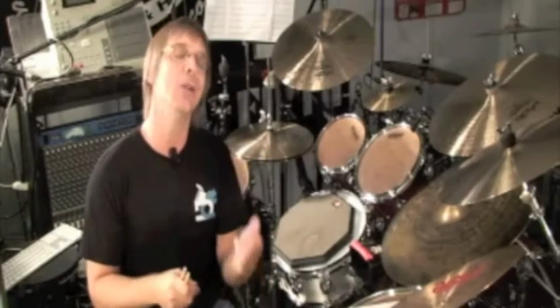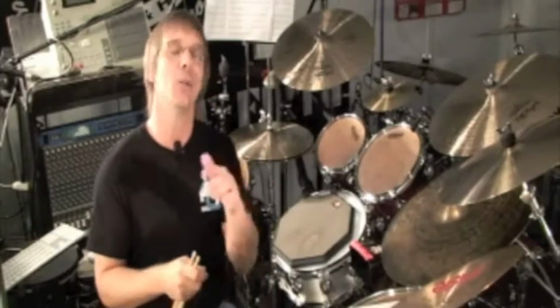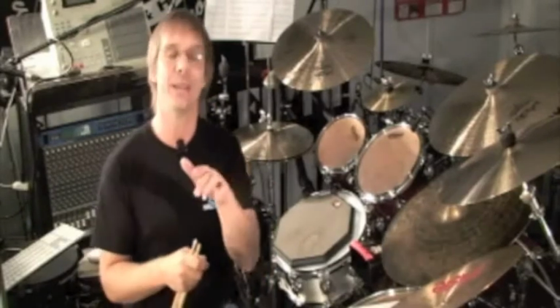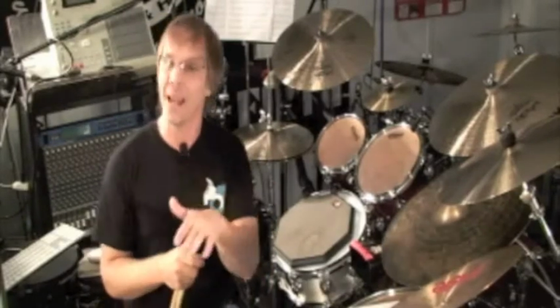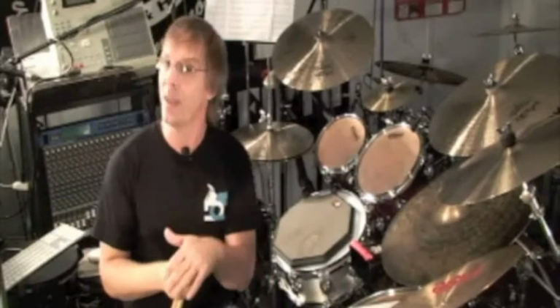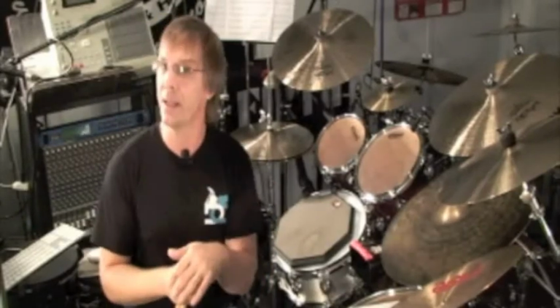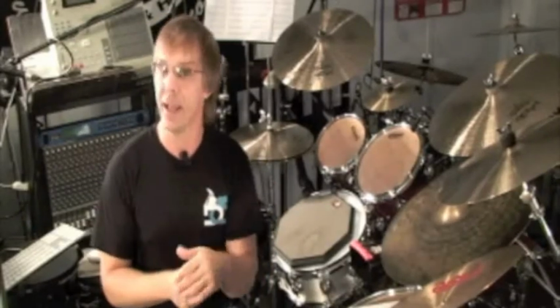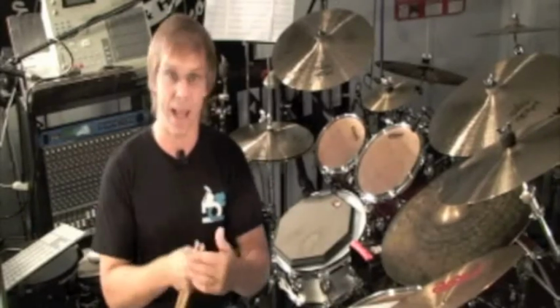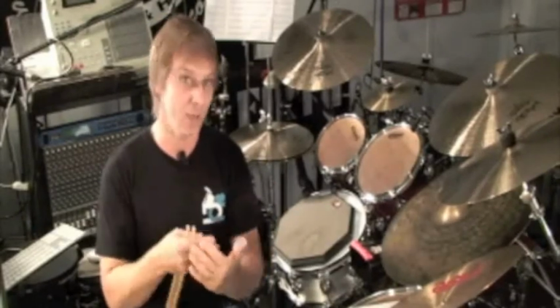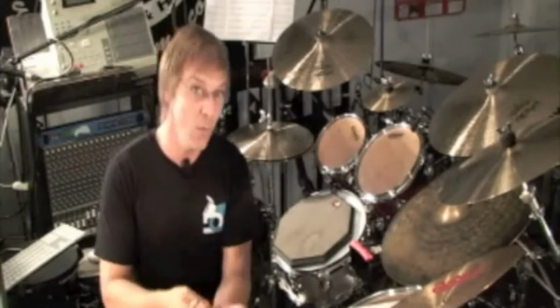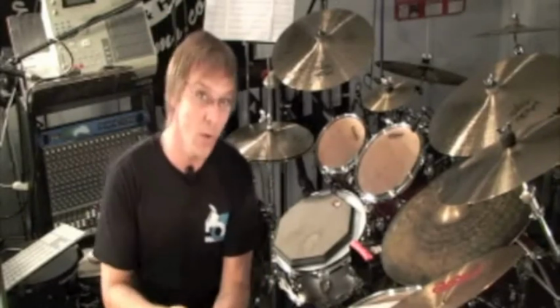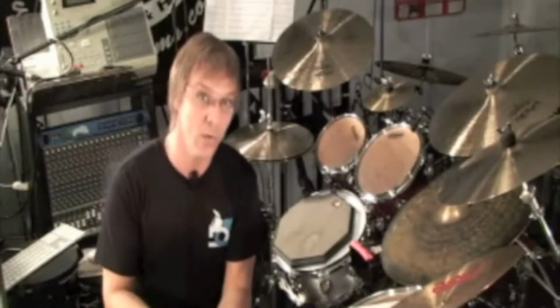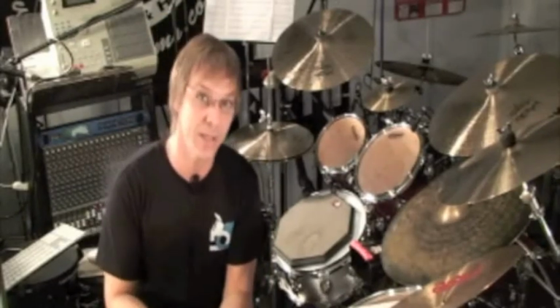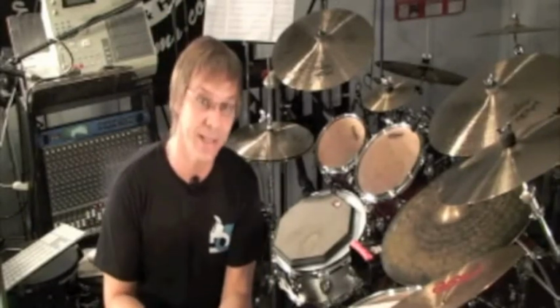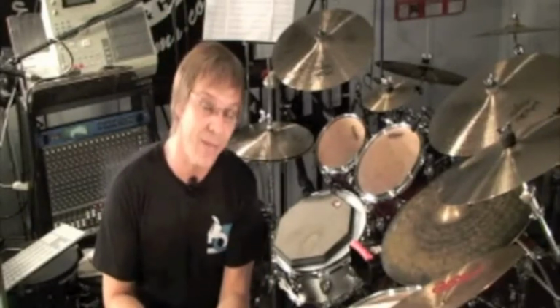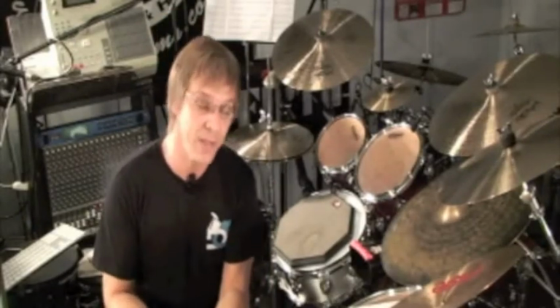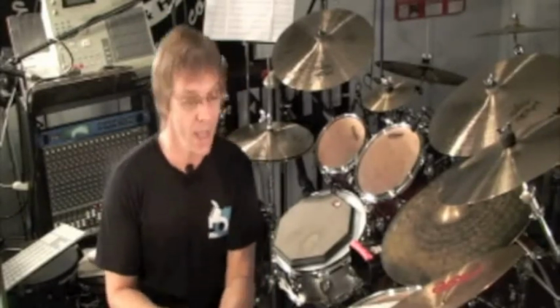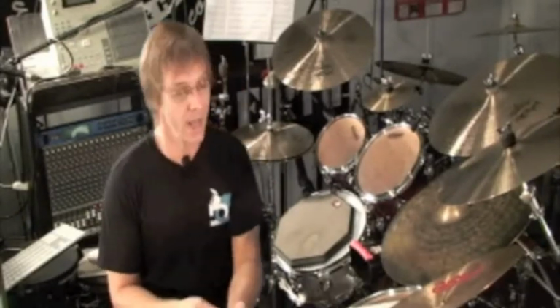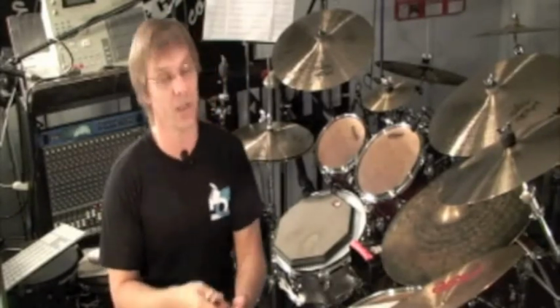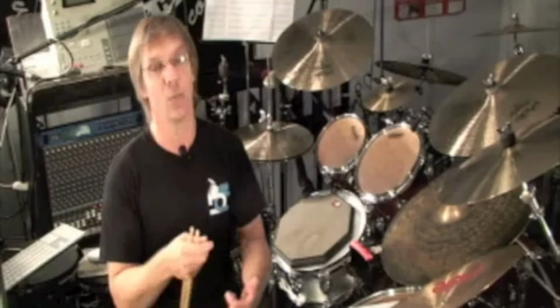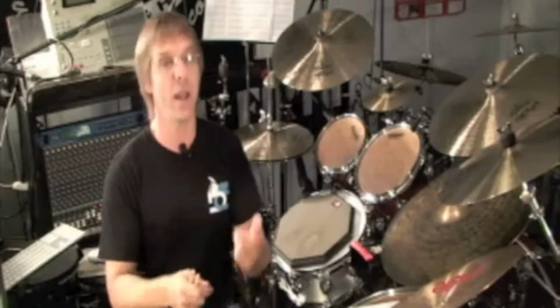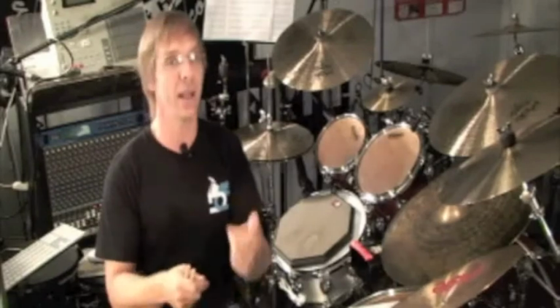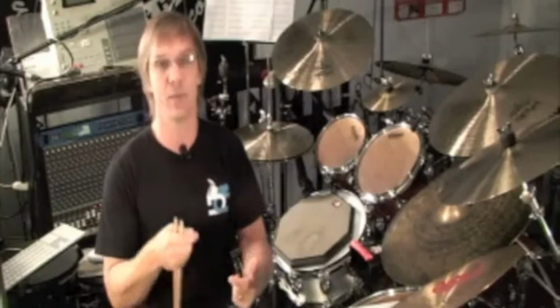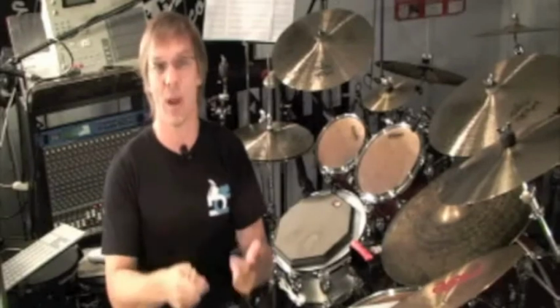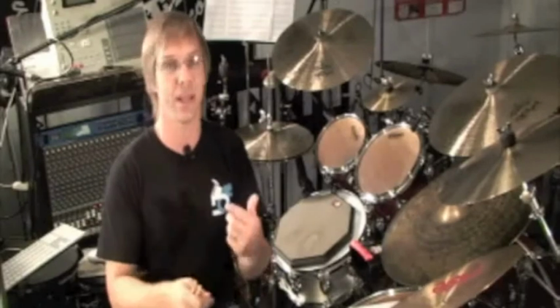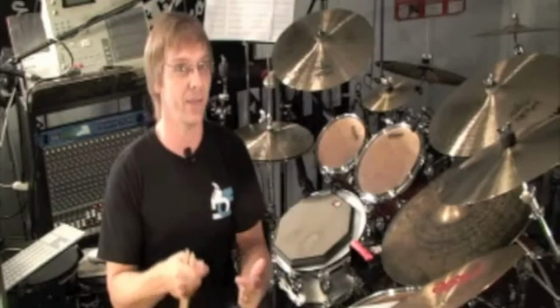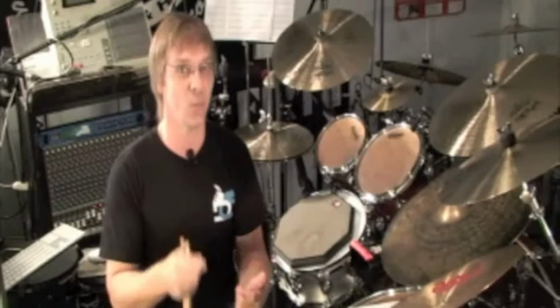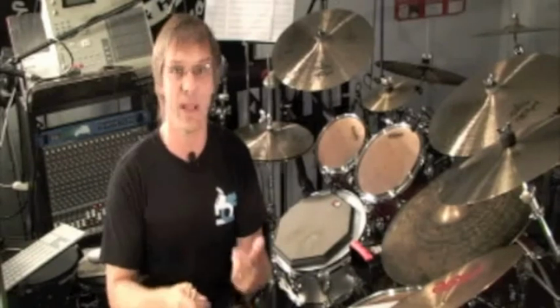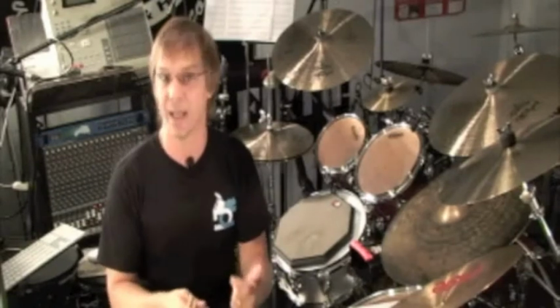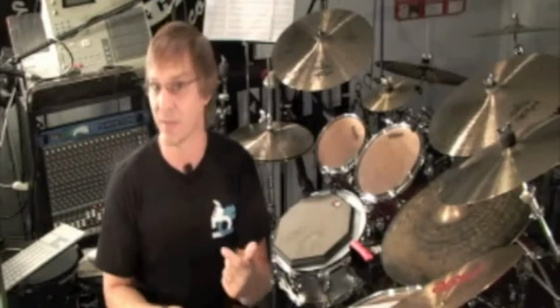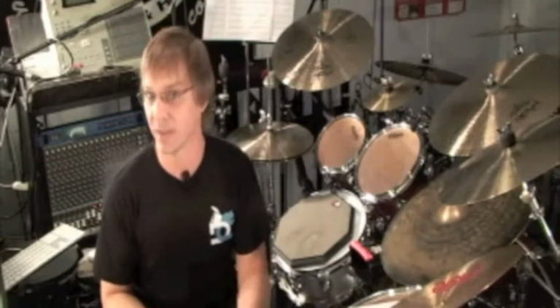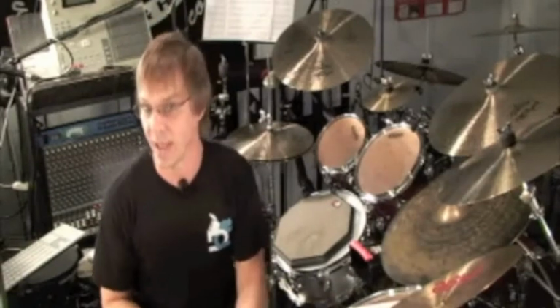Doing the same thing today — adding two more notes to the sevens — and it's going to be right, left, right, left, right, left, left.